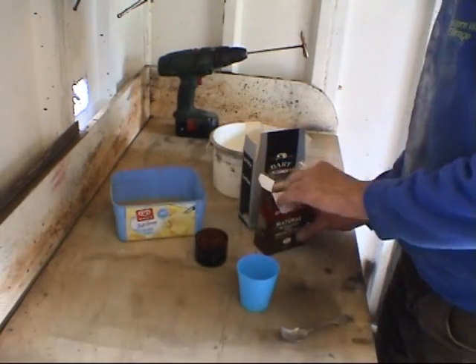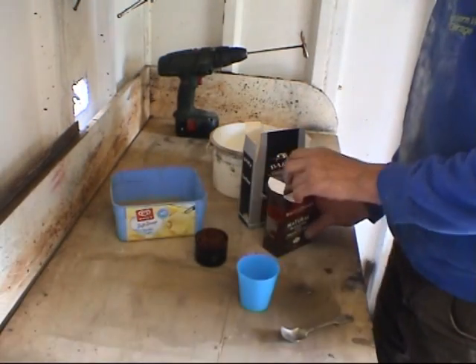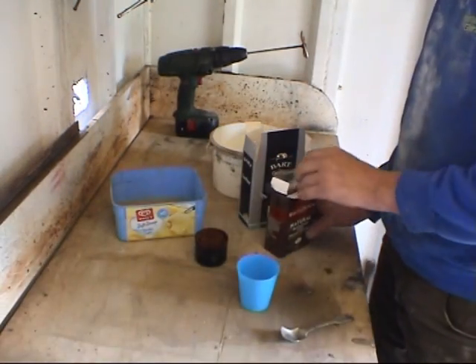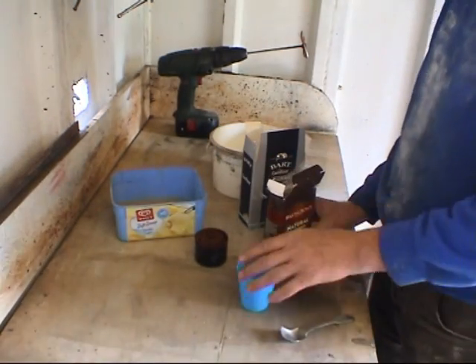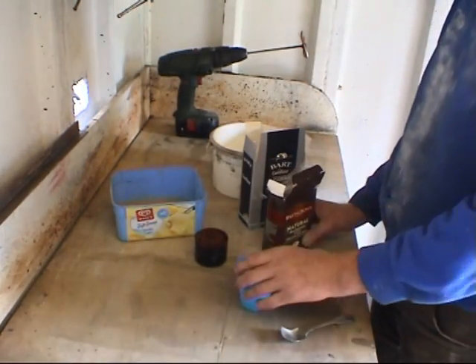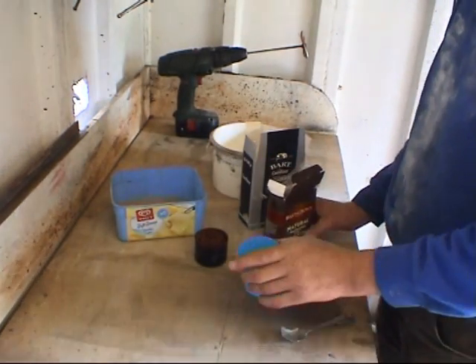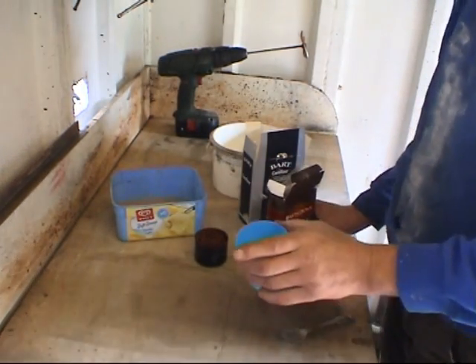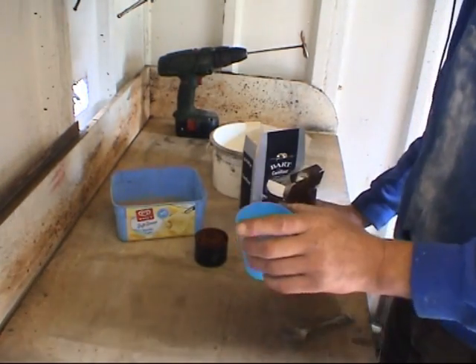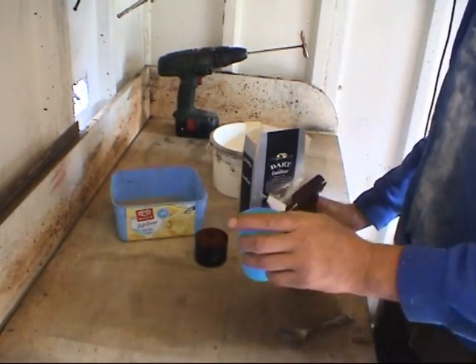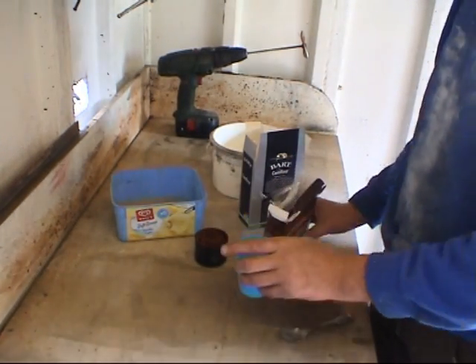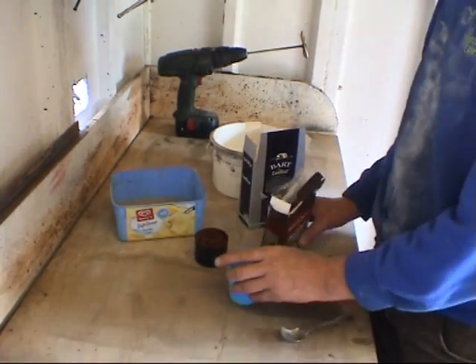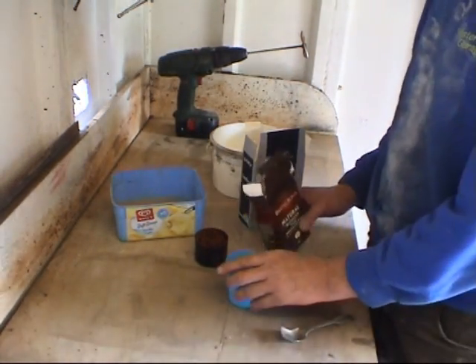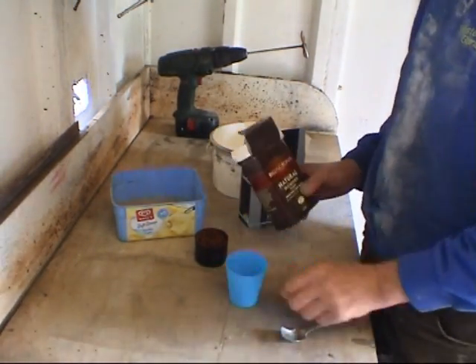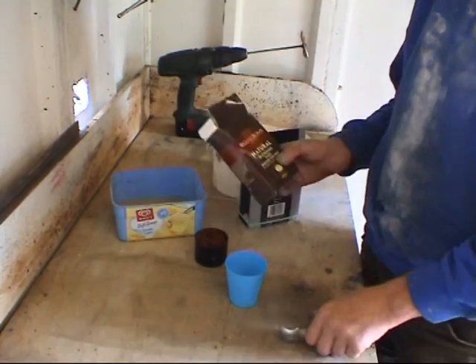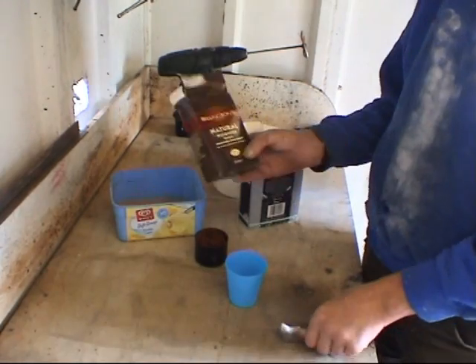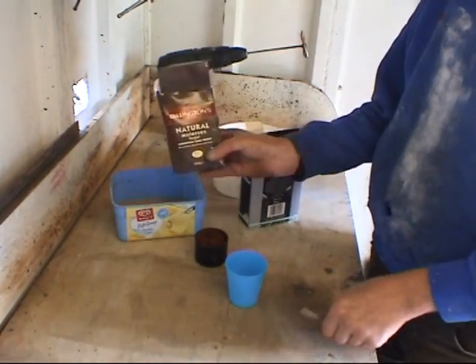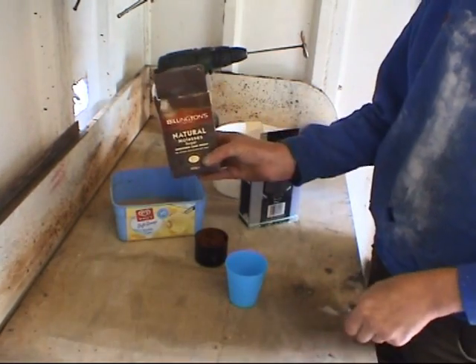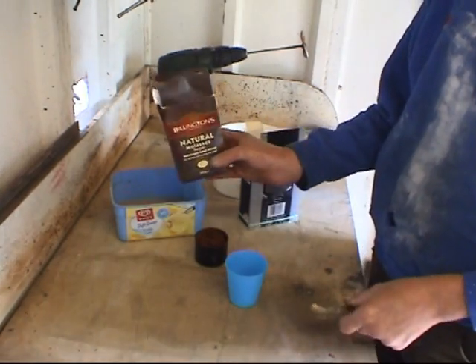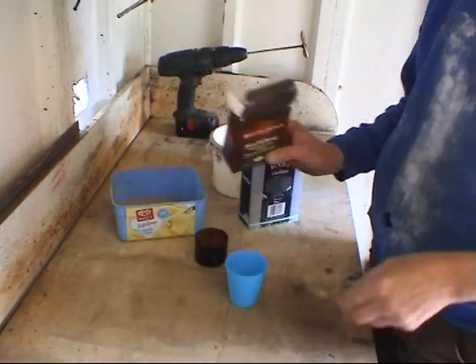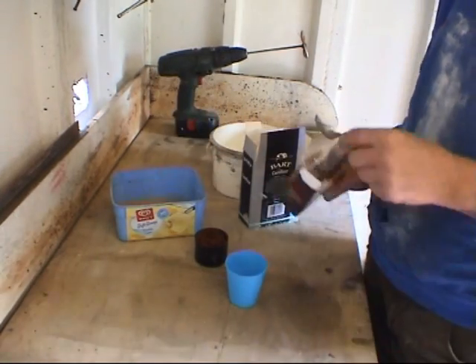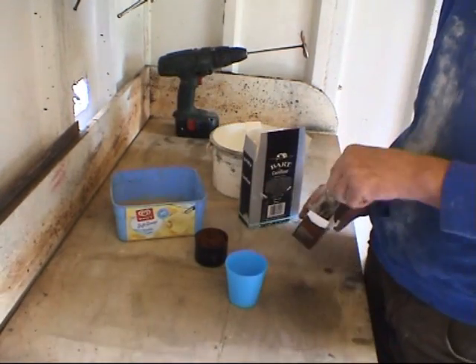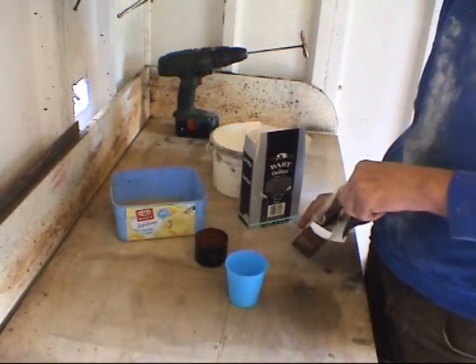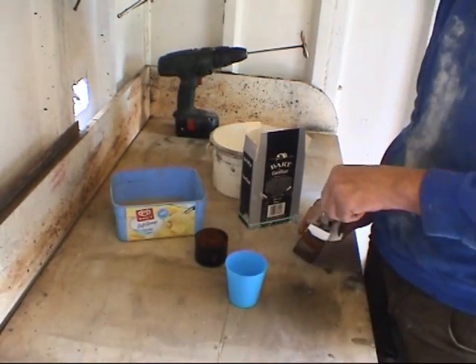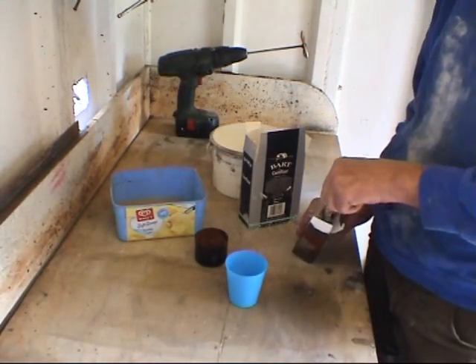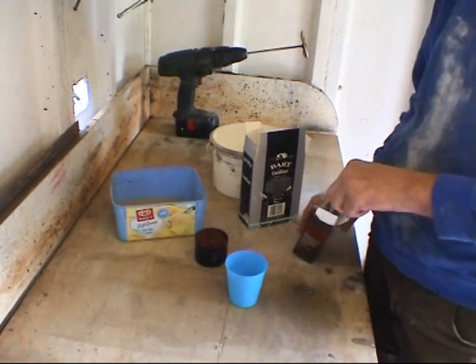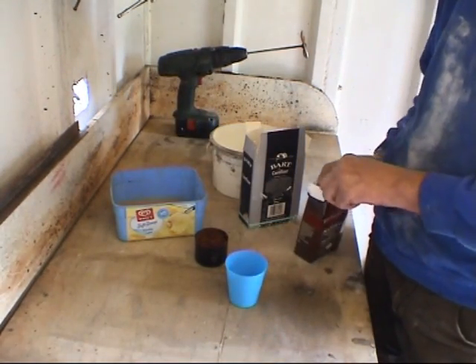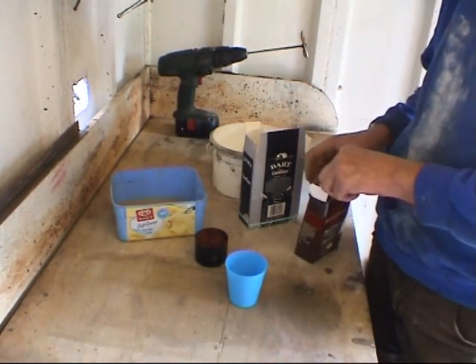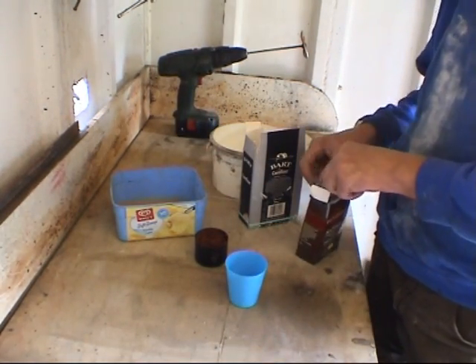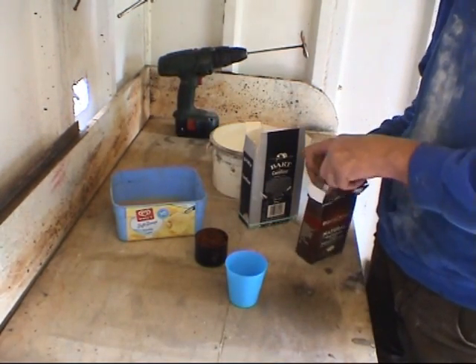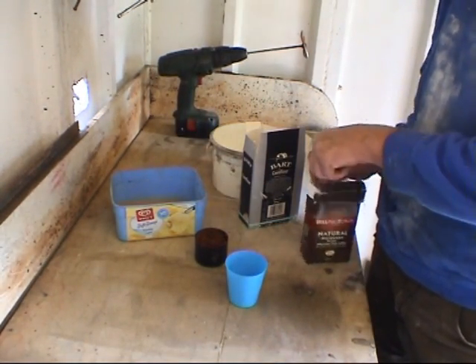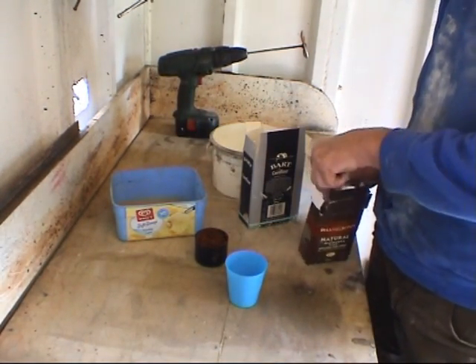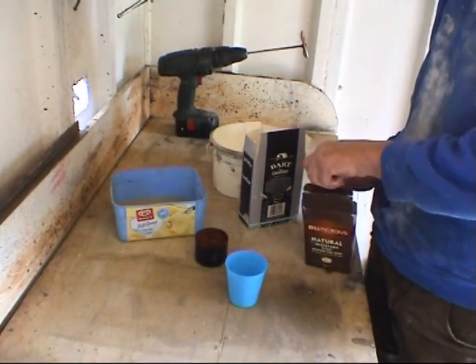The first ingredient is molasses. This is thoroughly mixed with some boiling water.